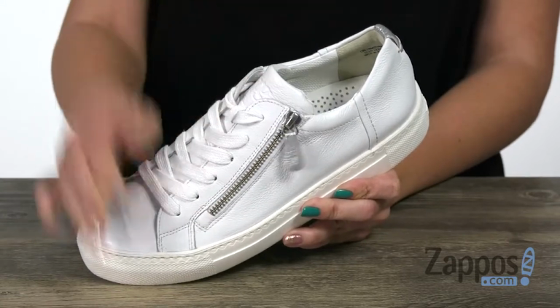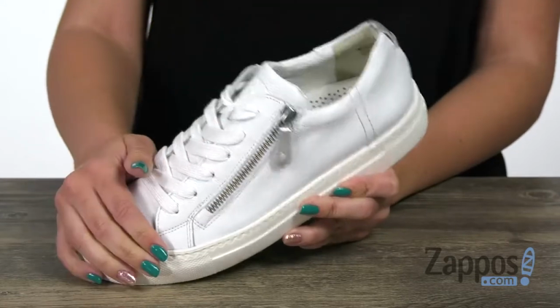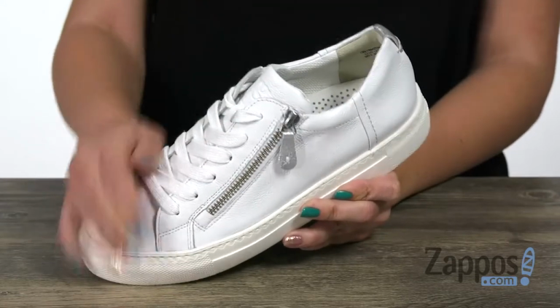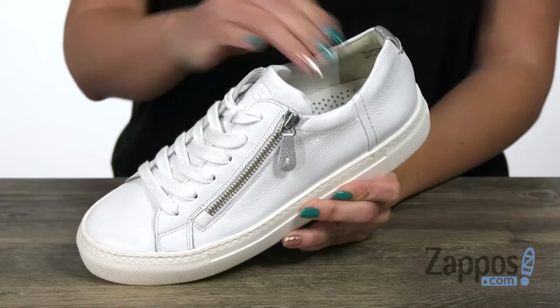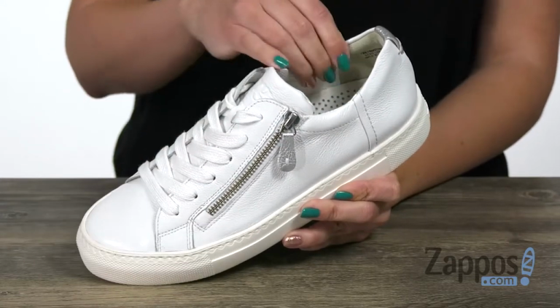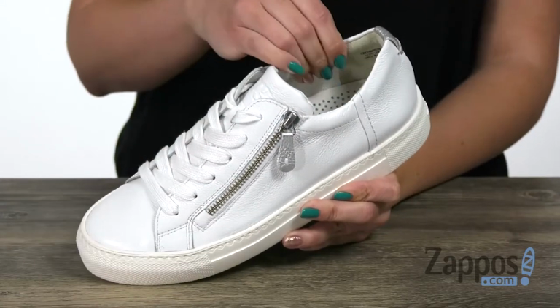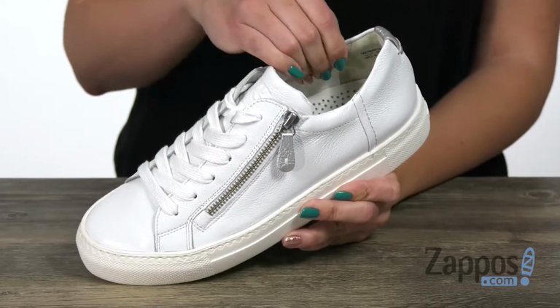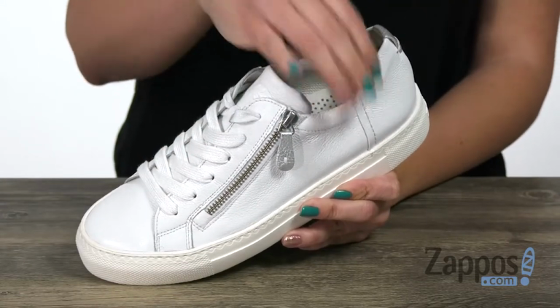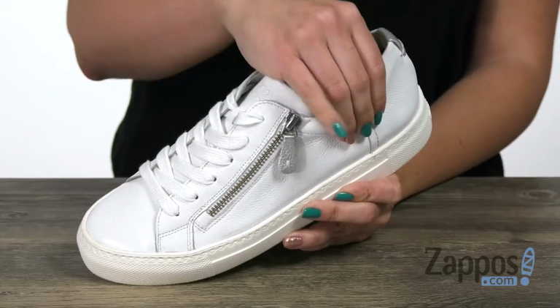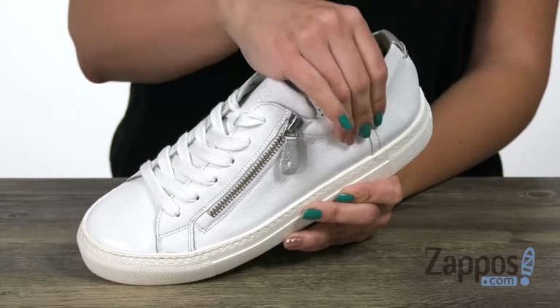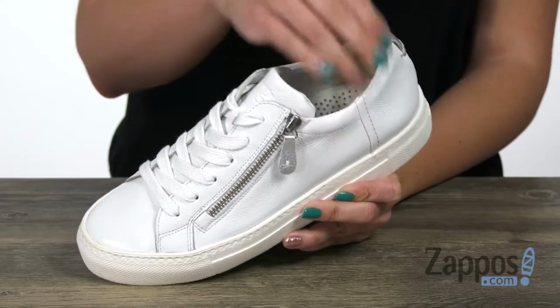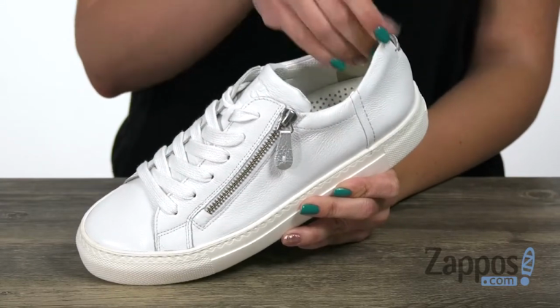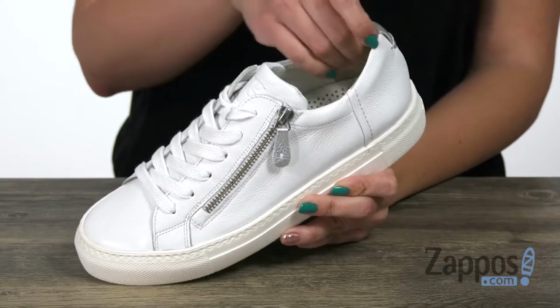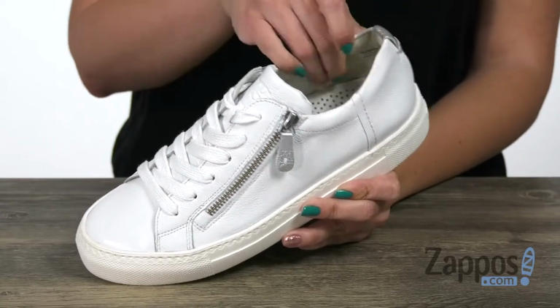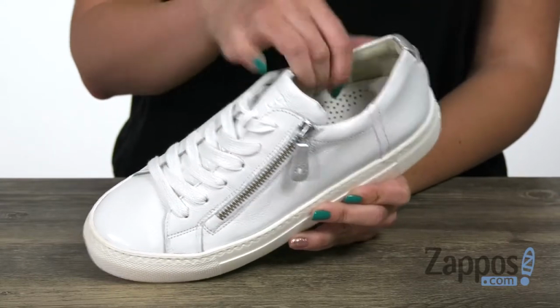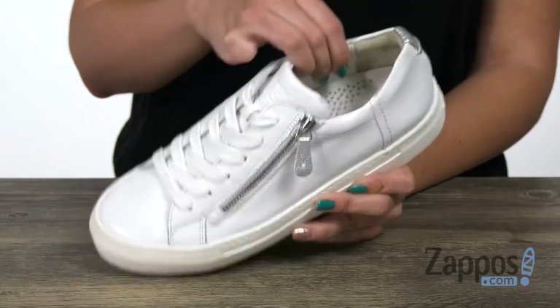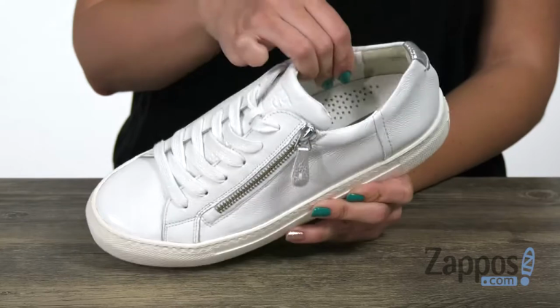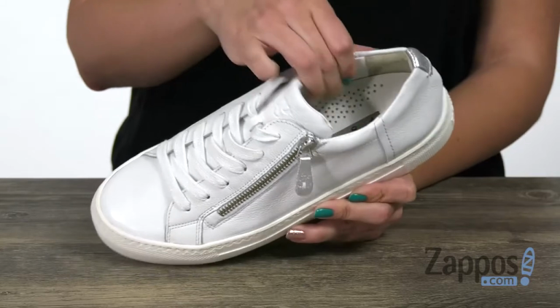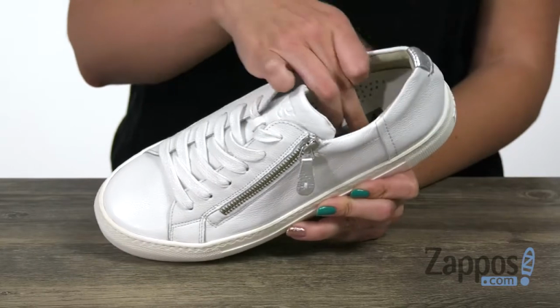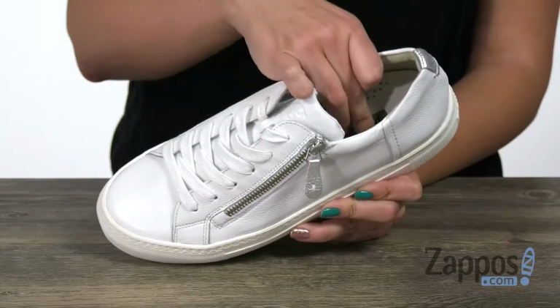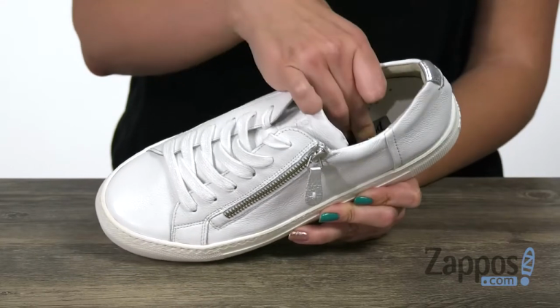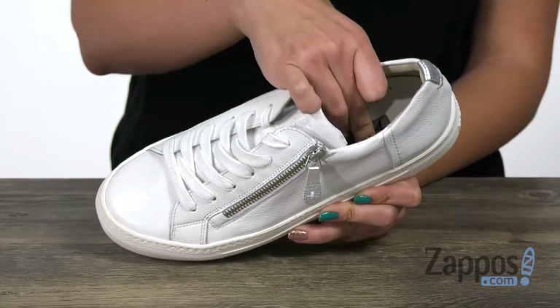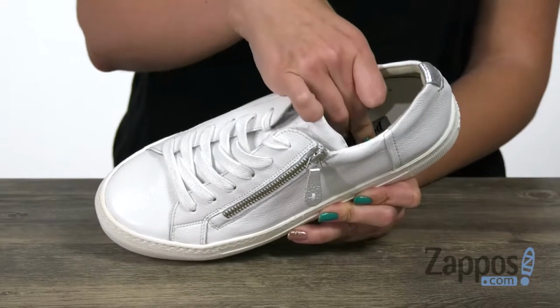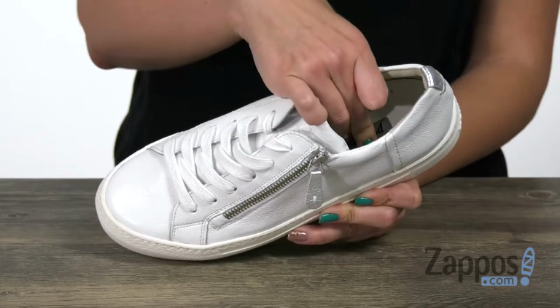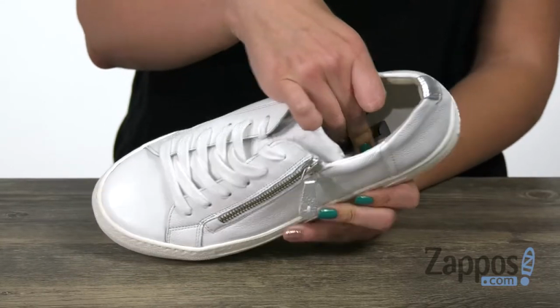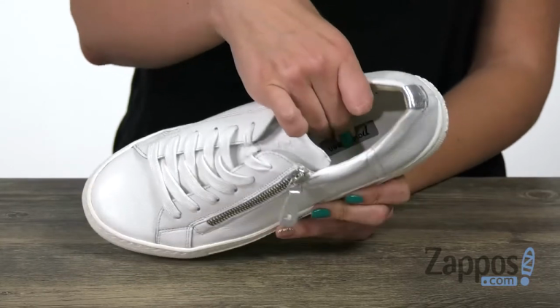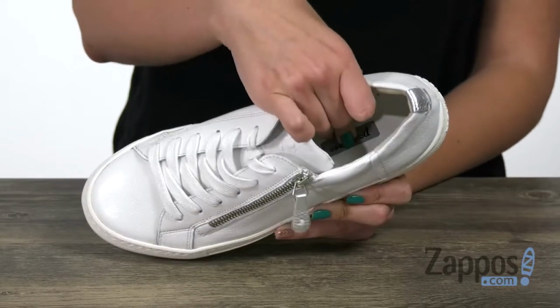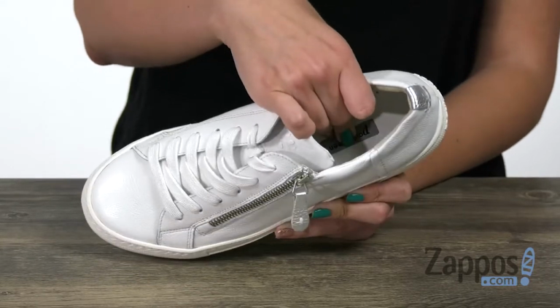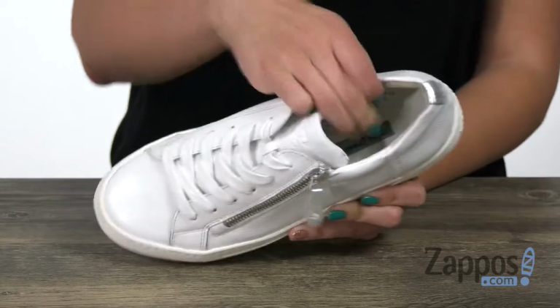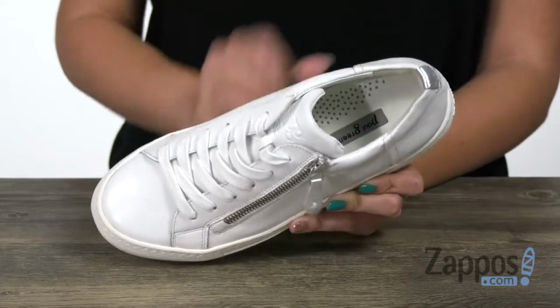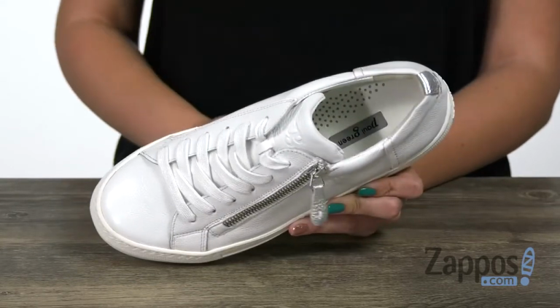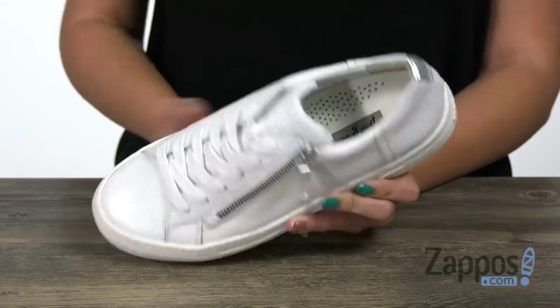So it's easy for on and off, with light padding around the ankle. Inside gives you a leather lining as well as a leather insole — it's lightly padded too.